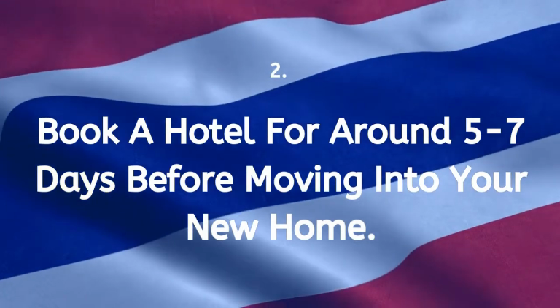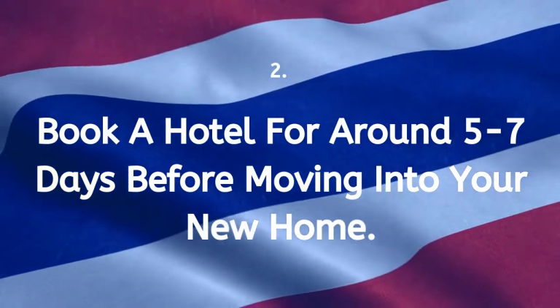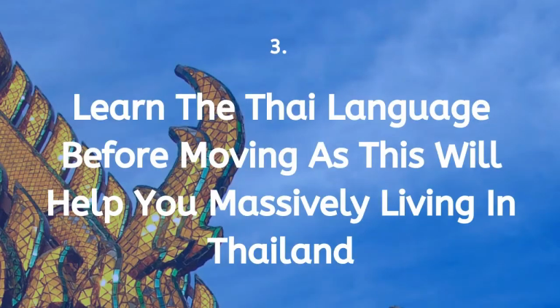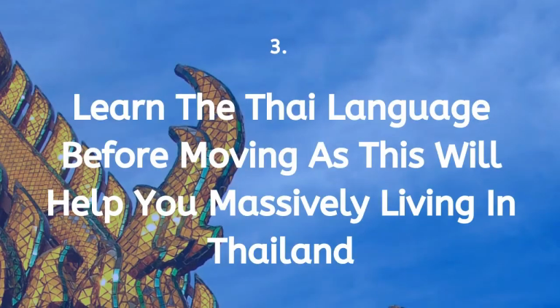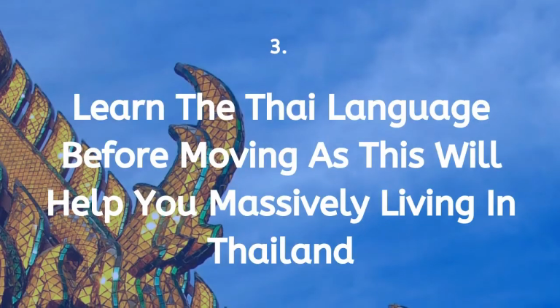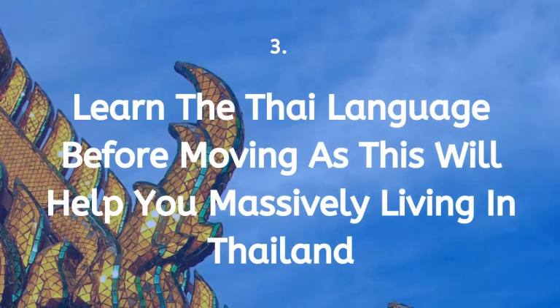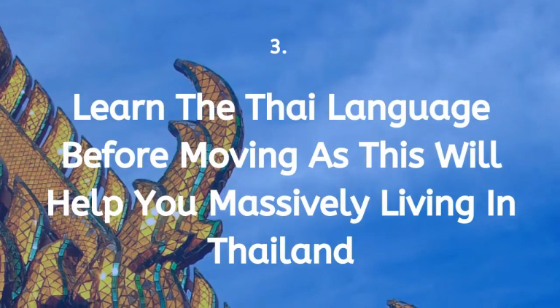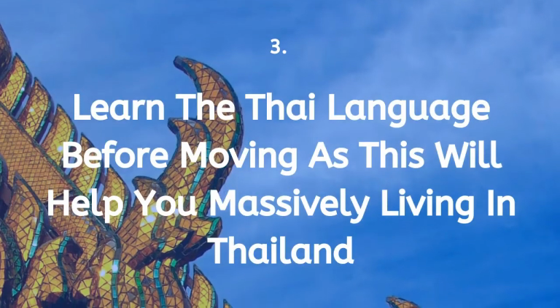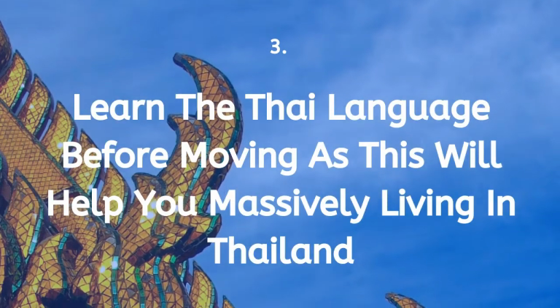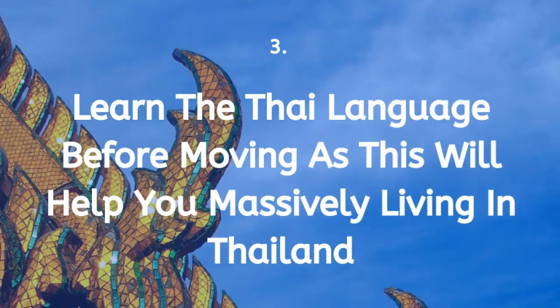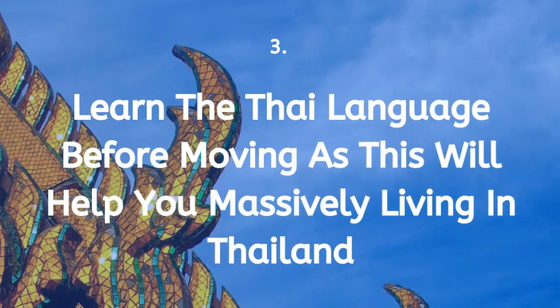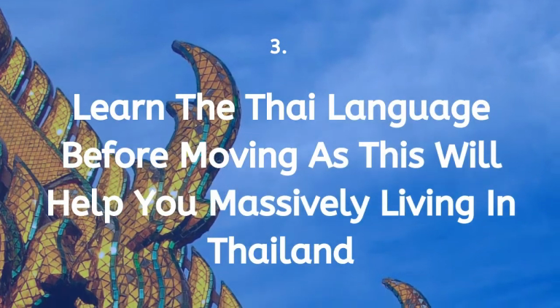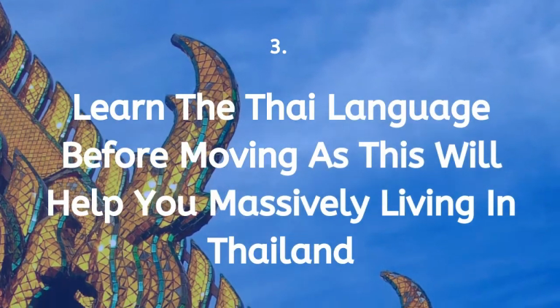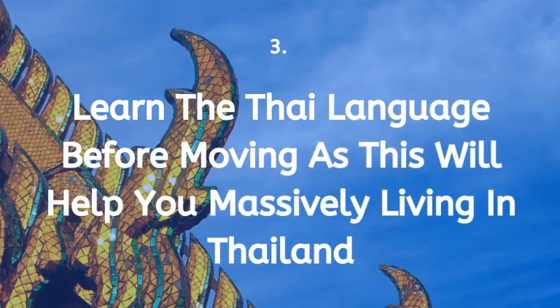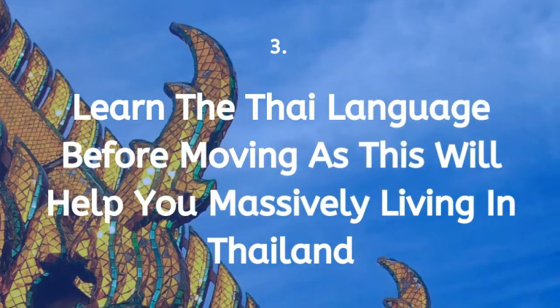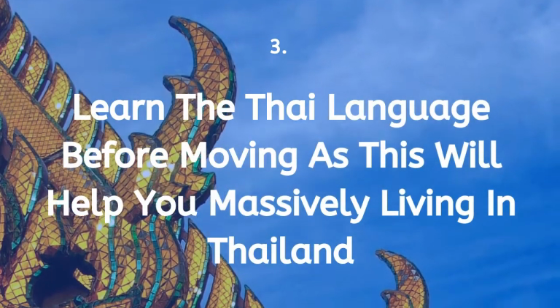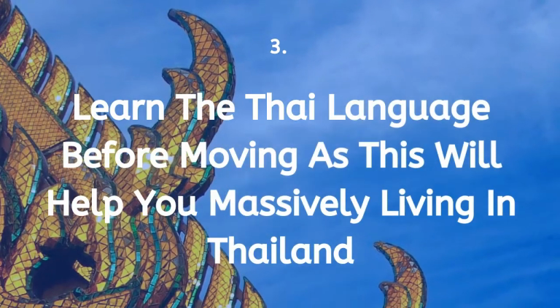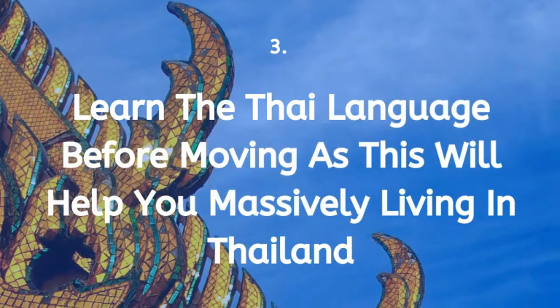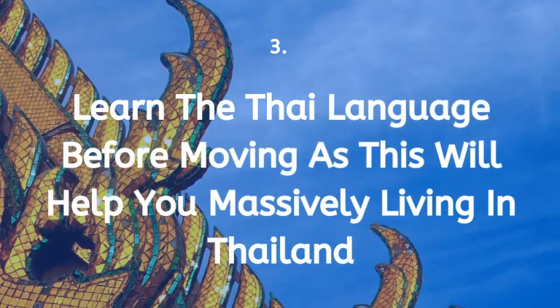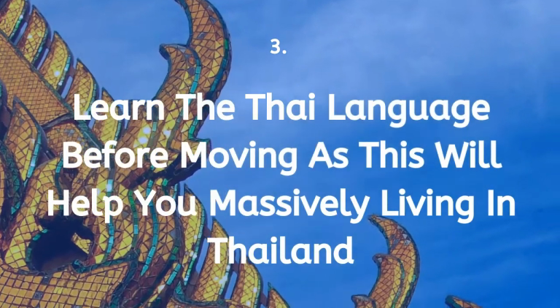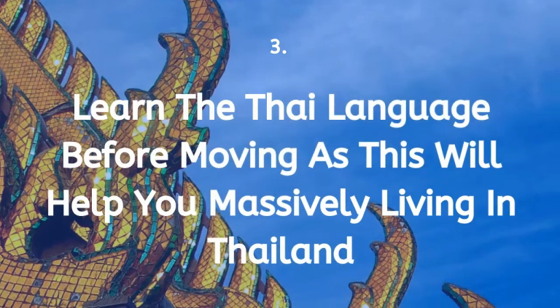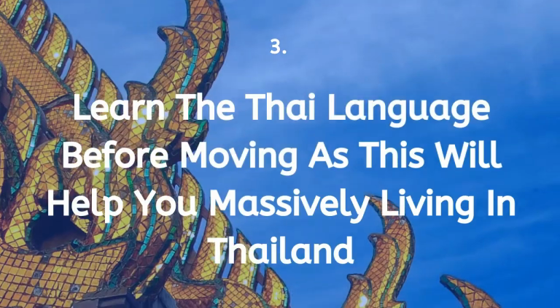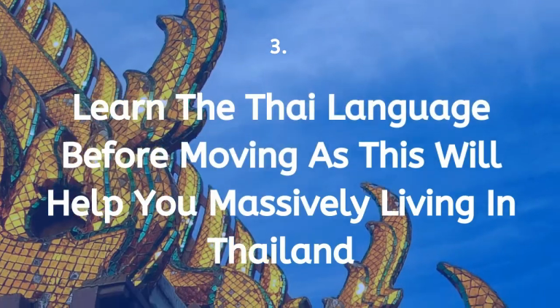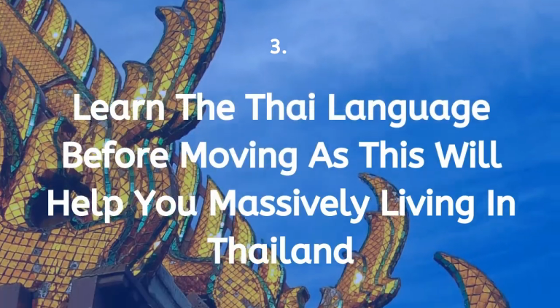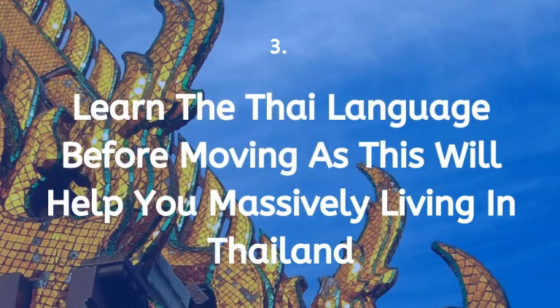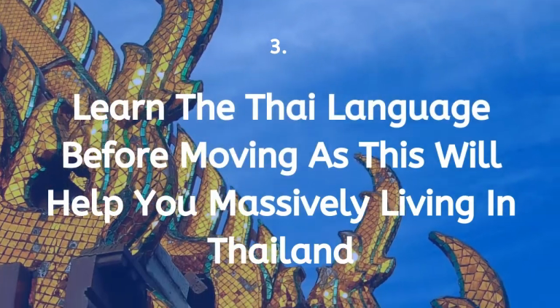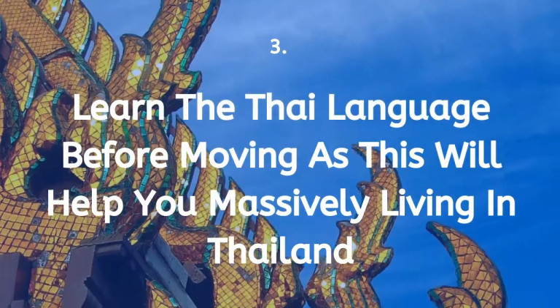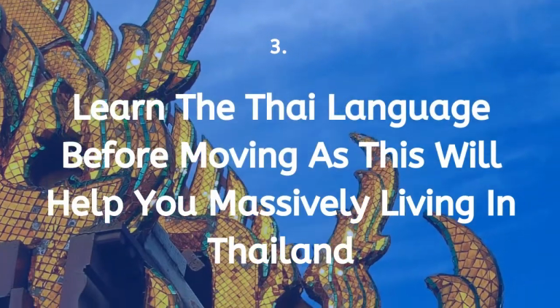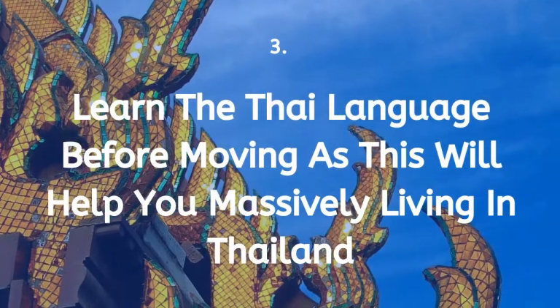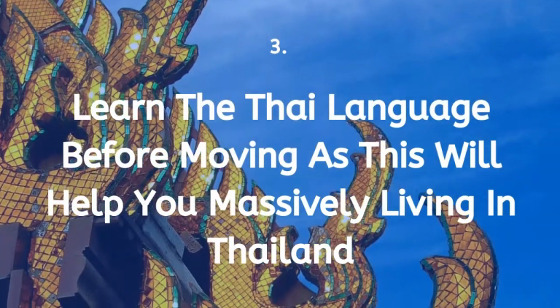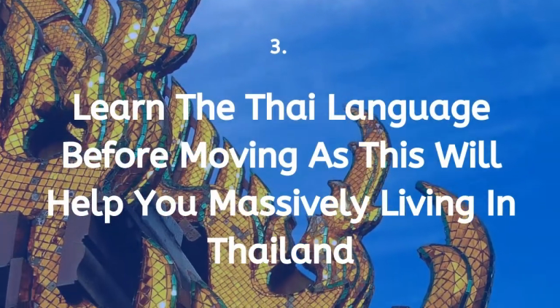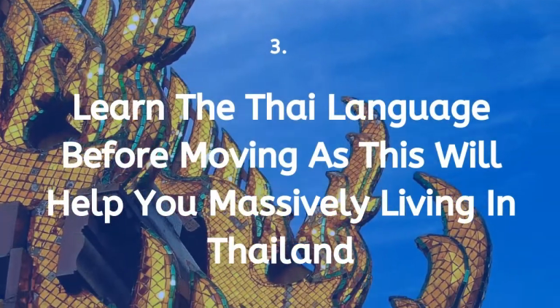Tip 3: Learn the Thai language before moving, as this will help you massively when living in Thailand.